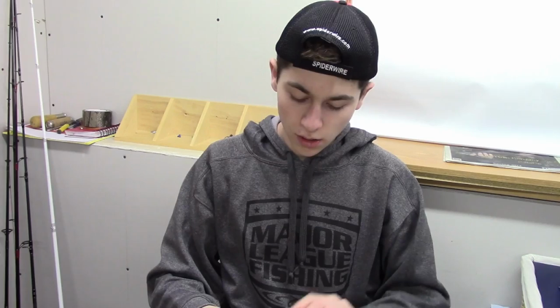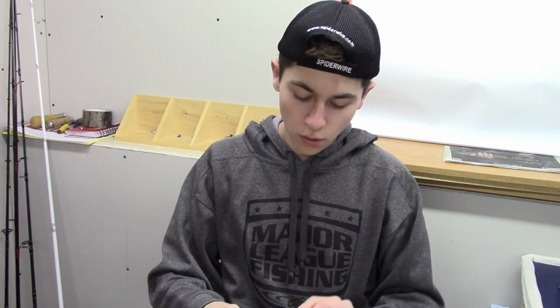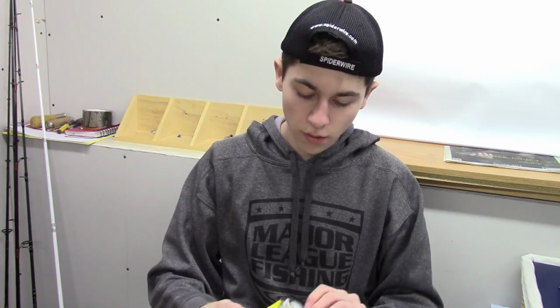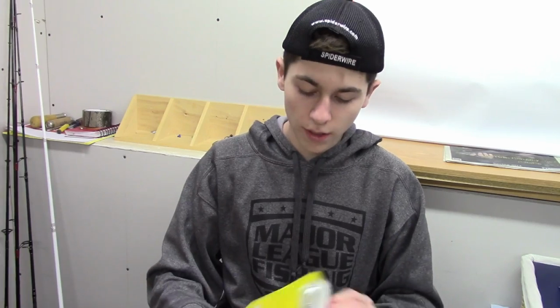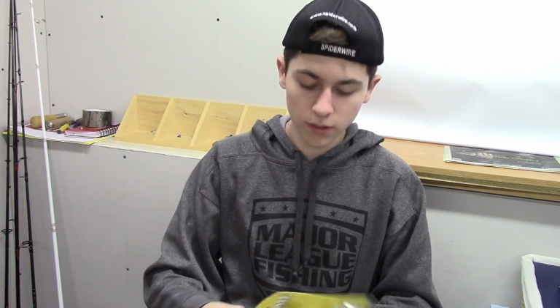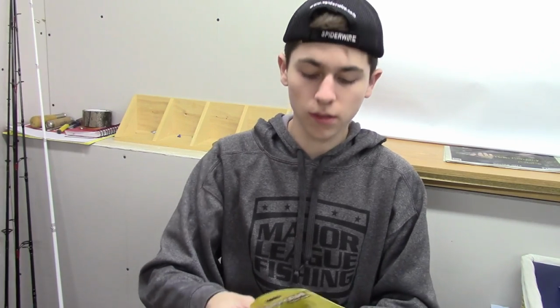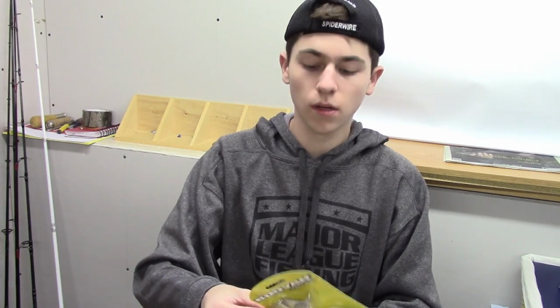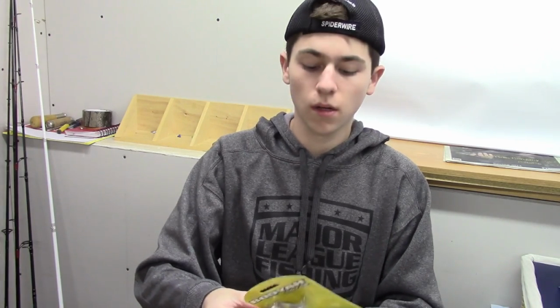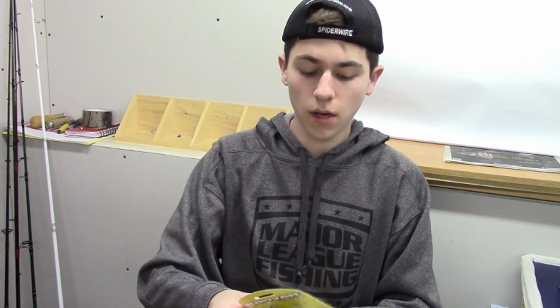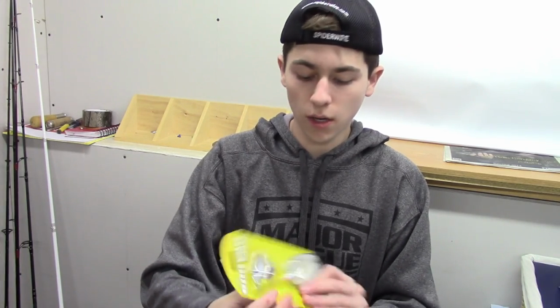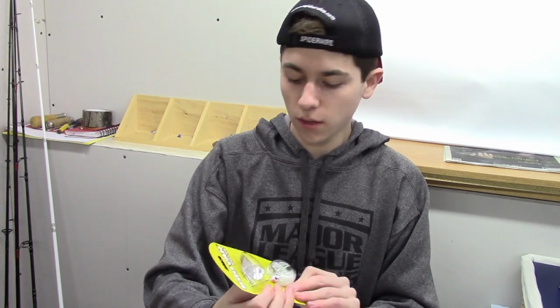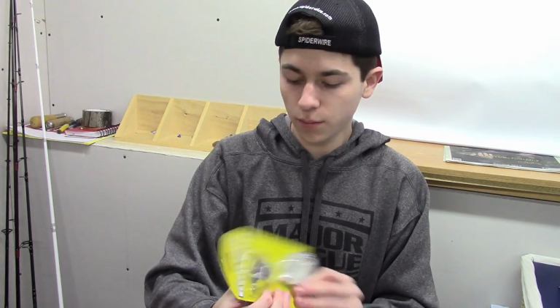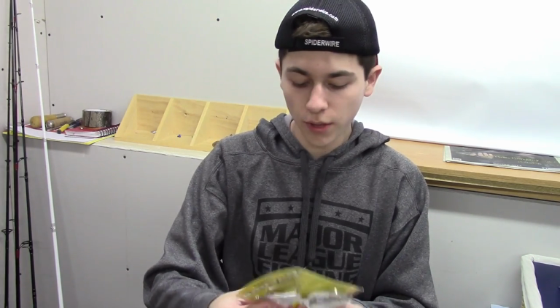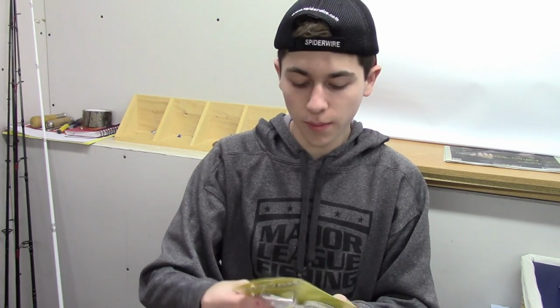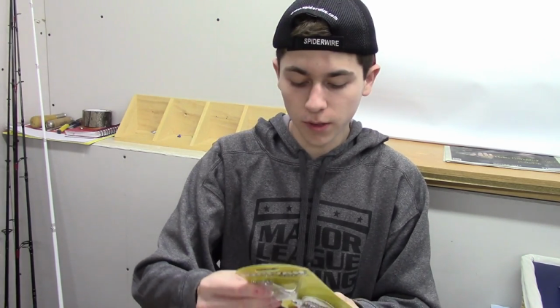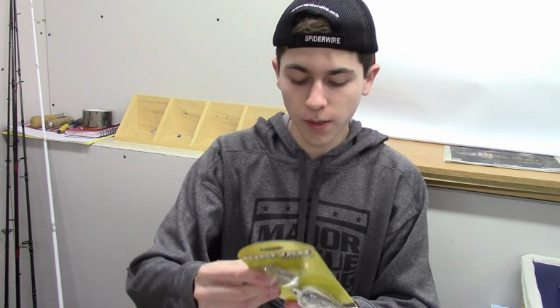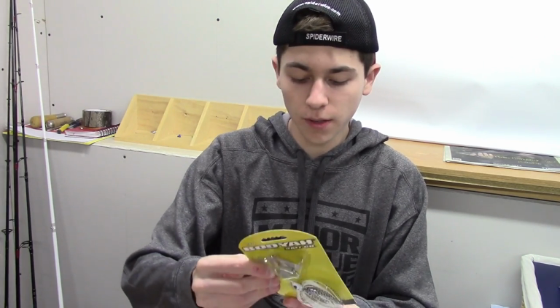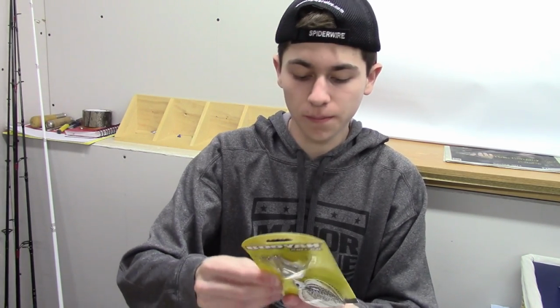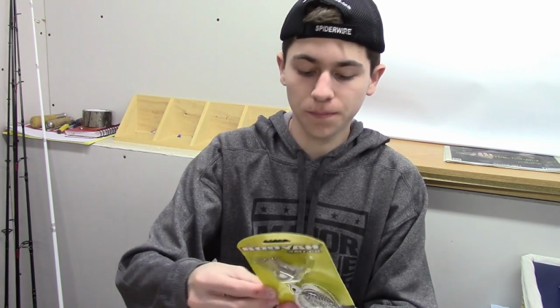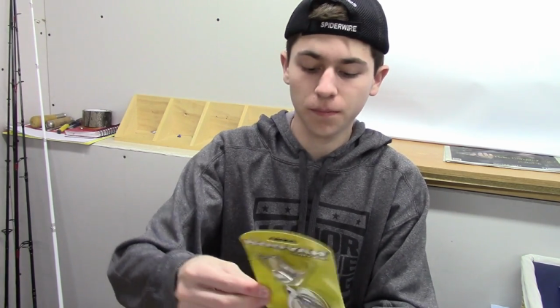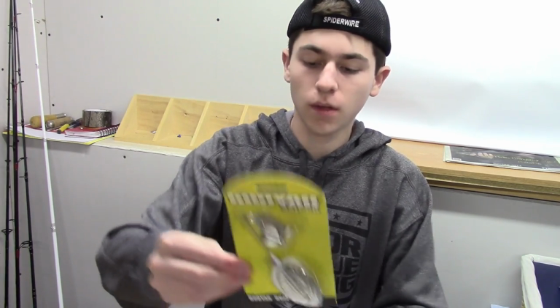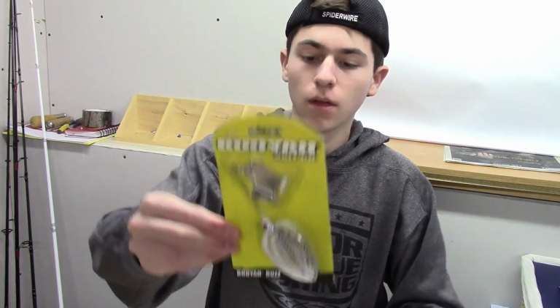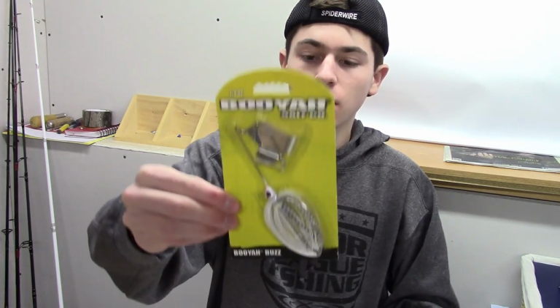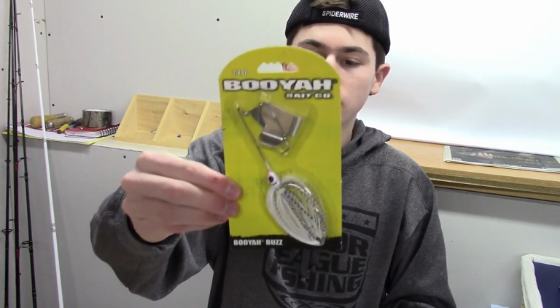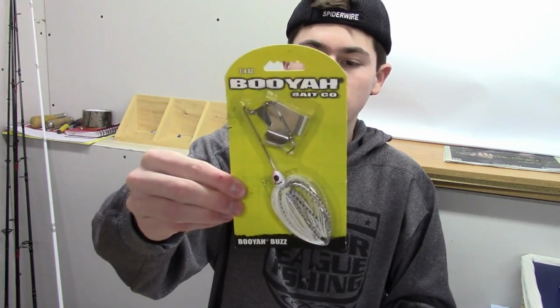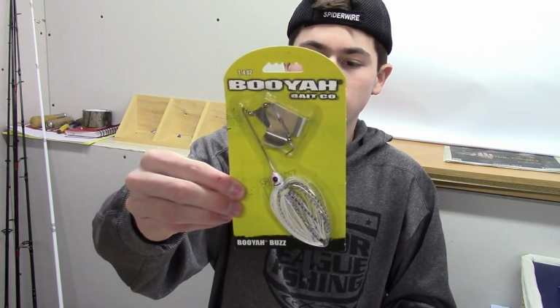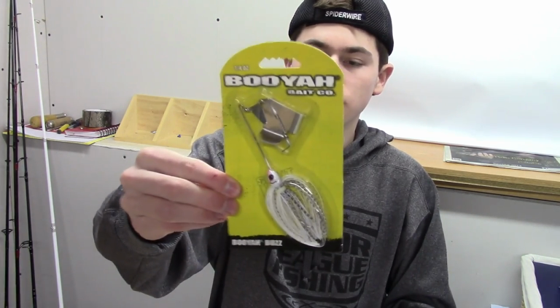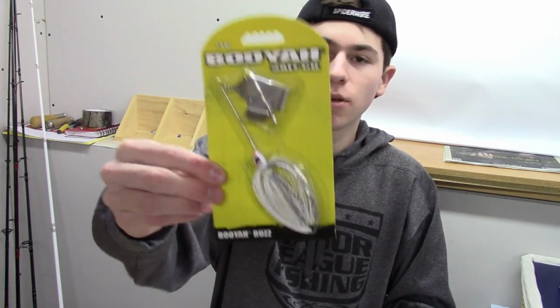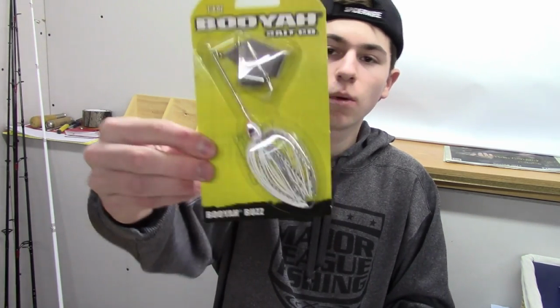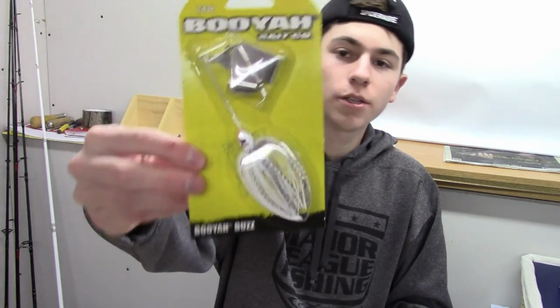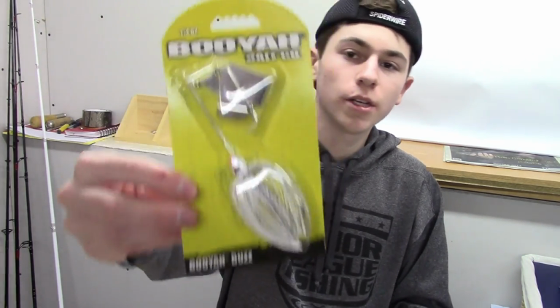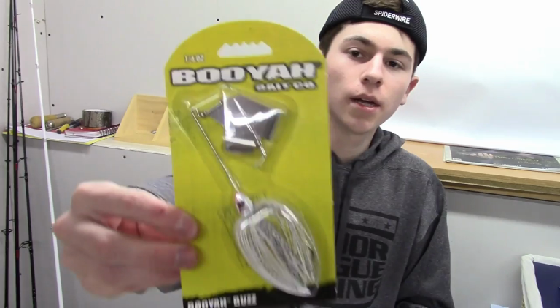Starting off with a quarter-ounce Booyah Buzz Bait in Snow White Shad.